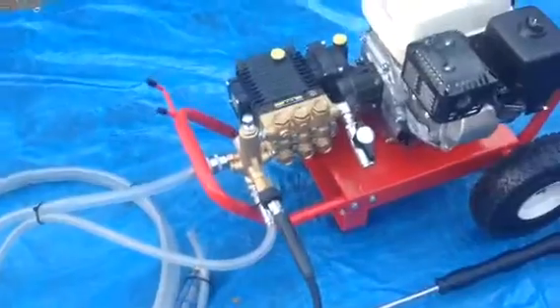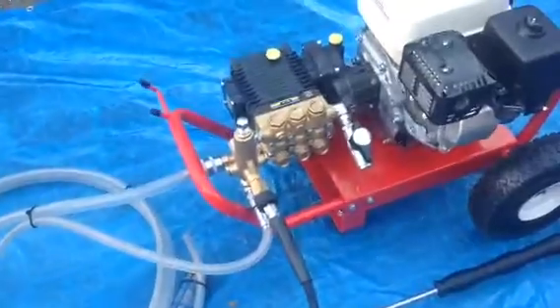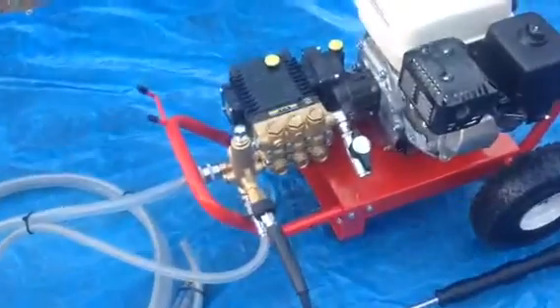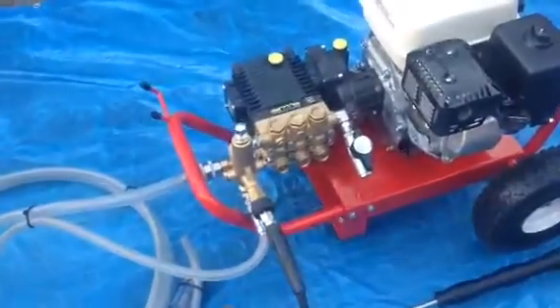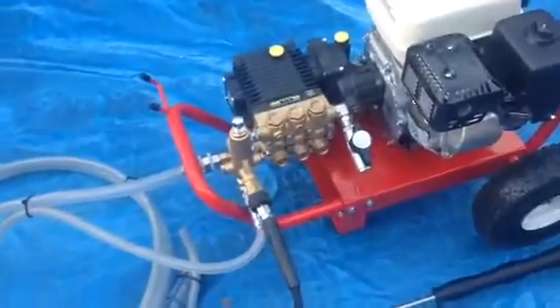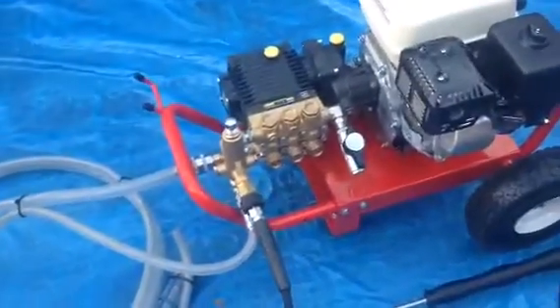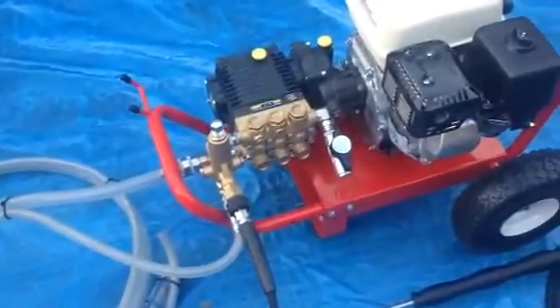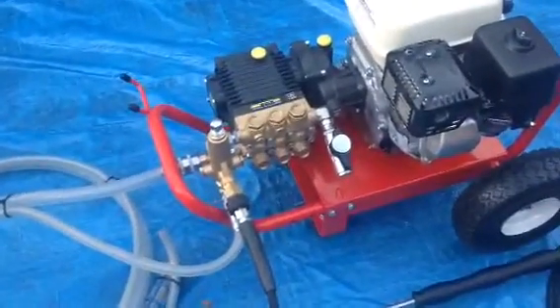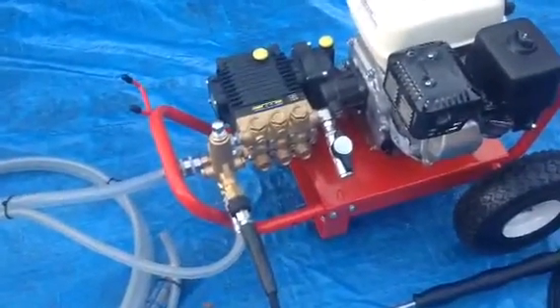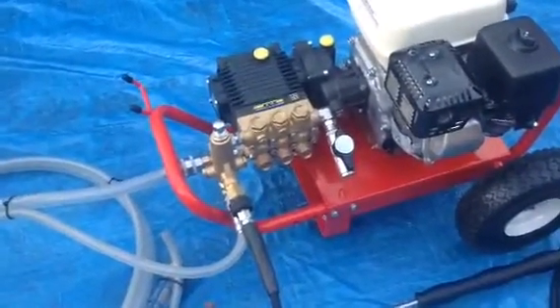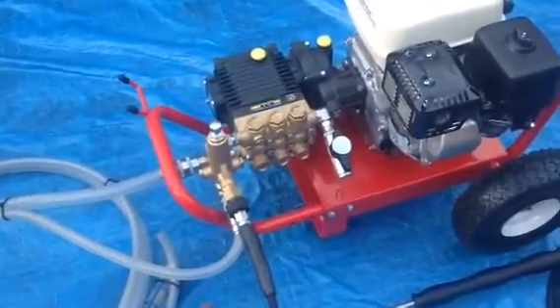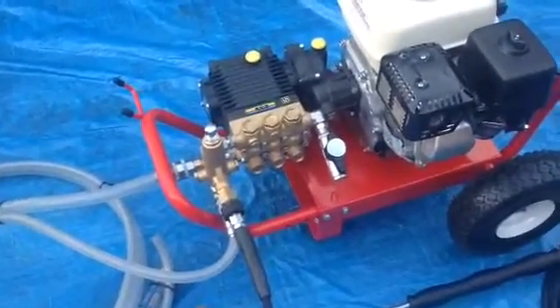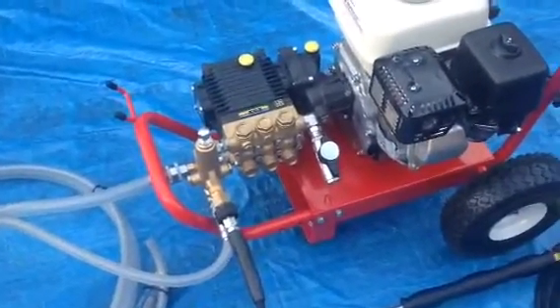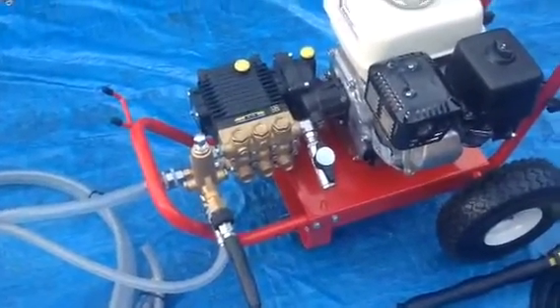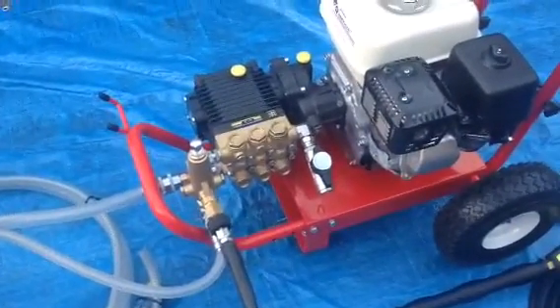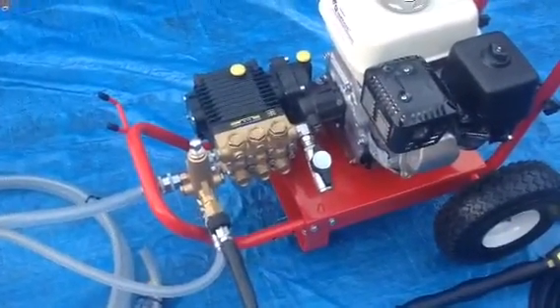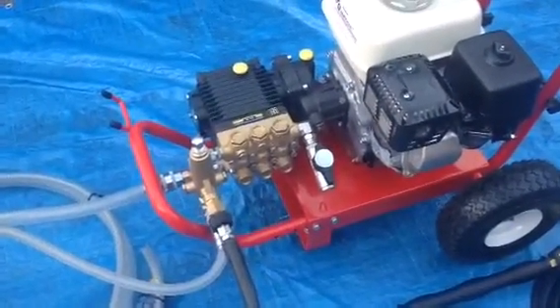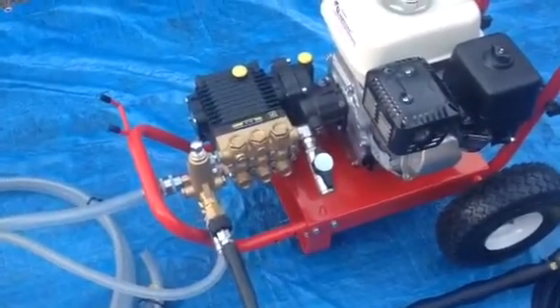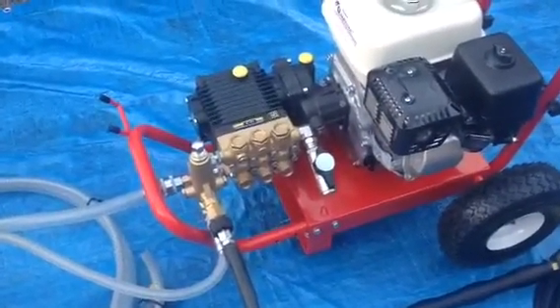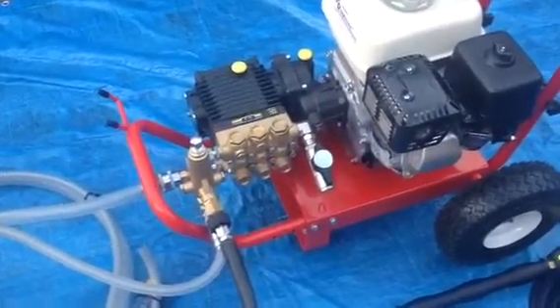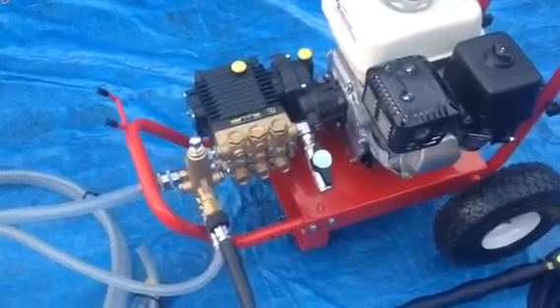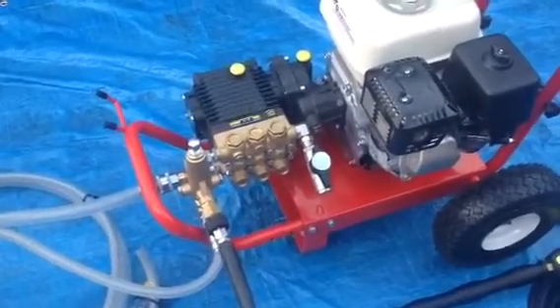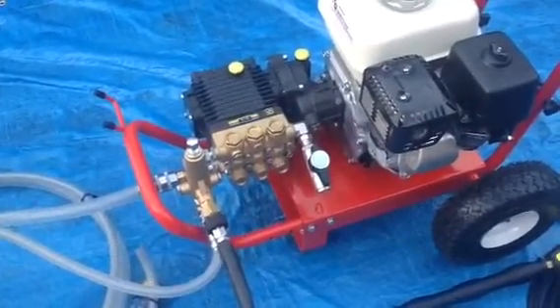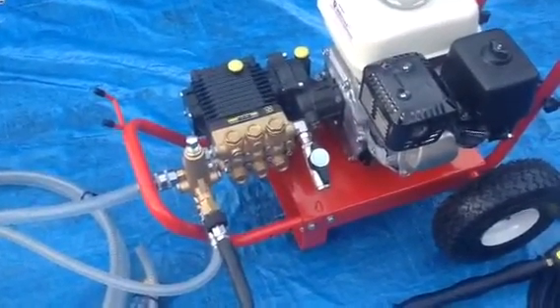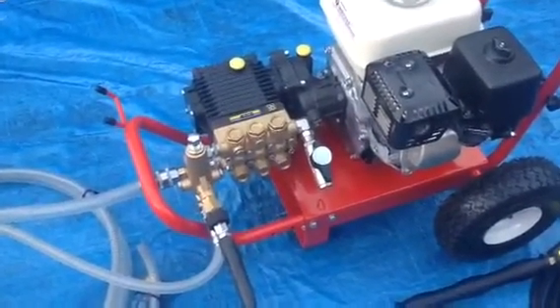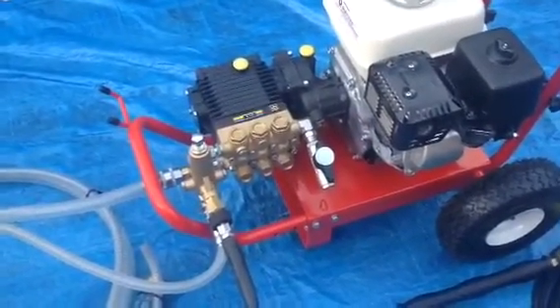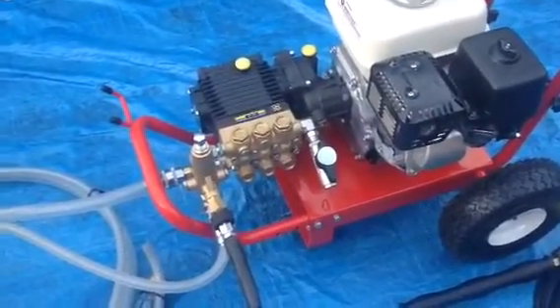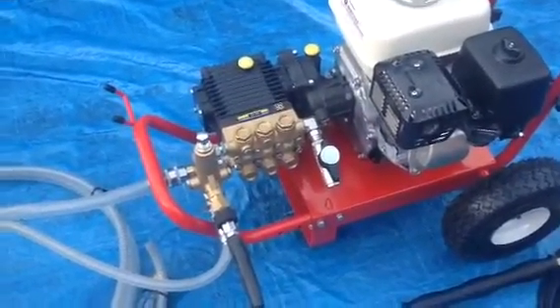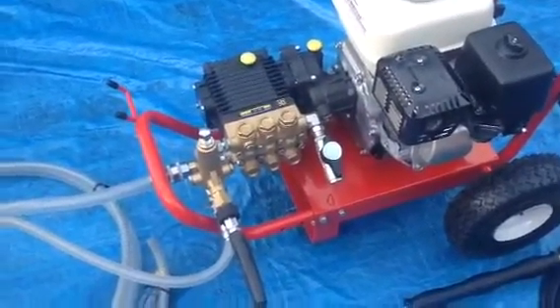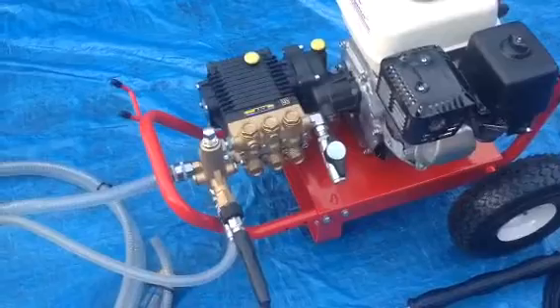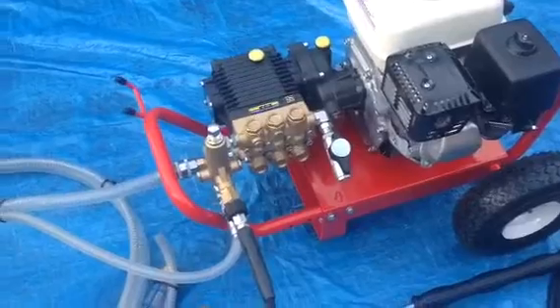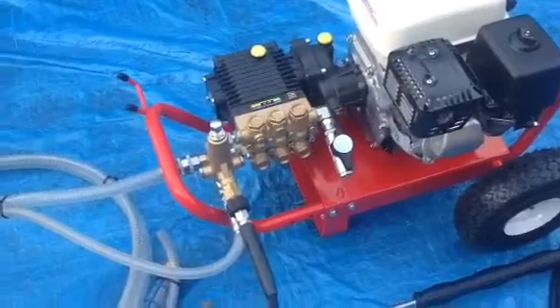GX 160, 5.5 horsepower, 140 bar at 11 litres per minute.